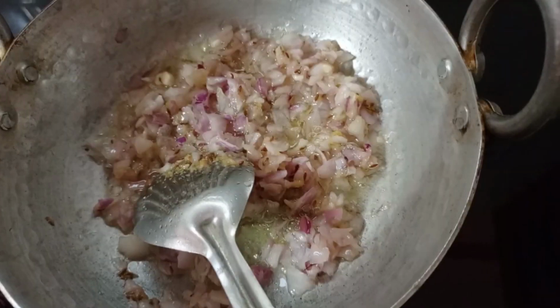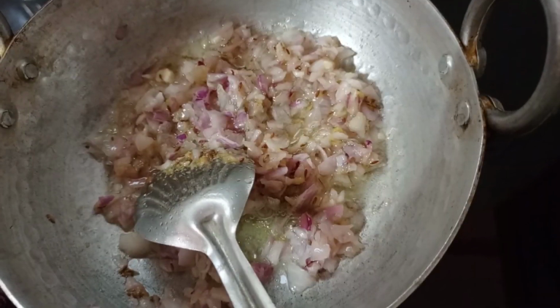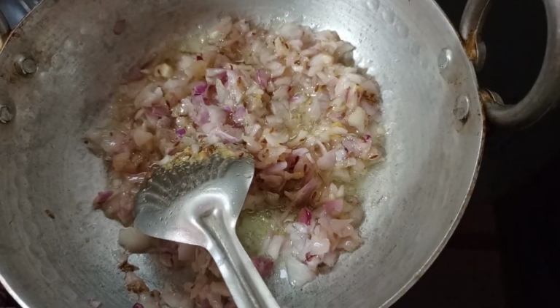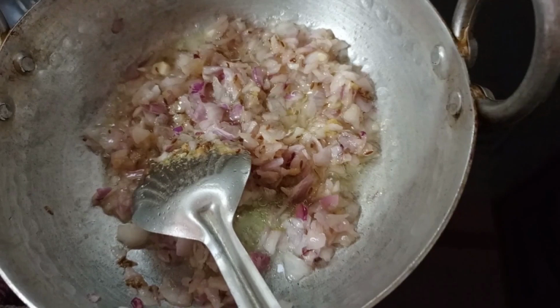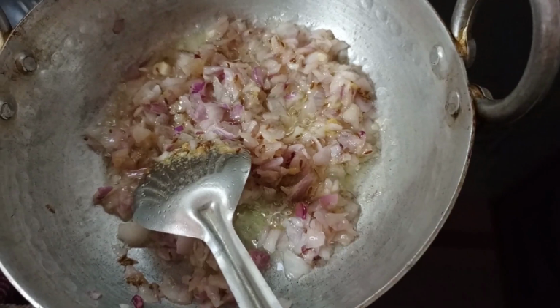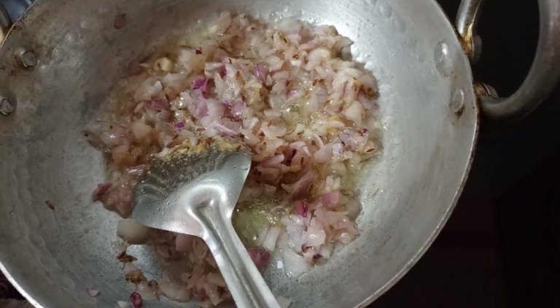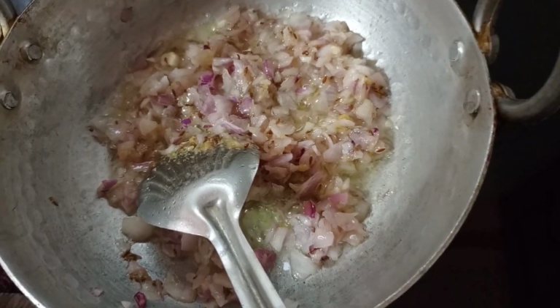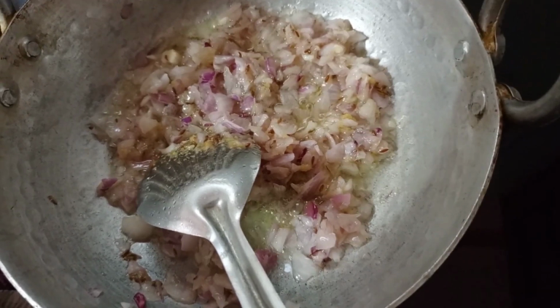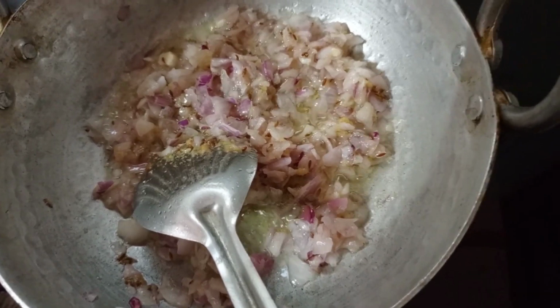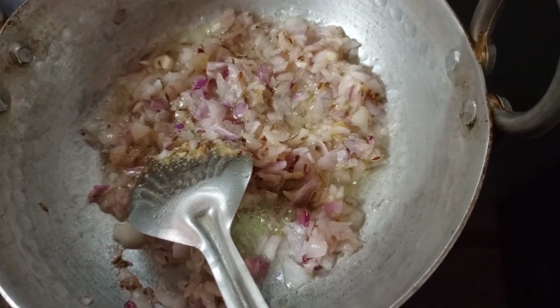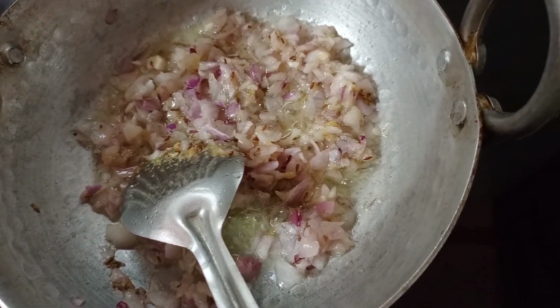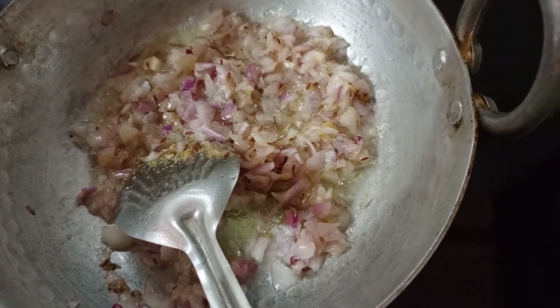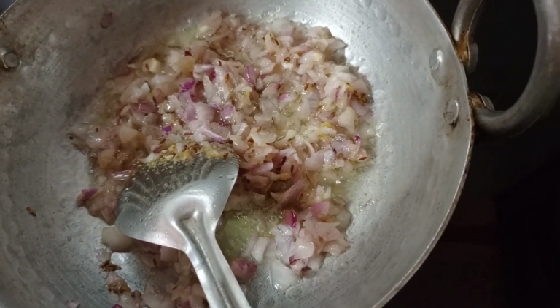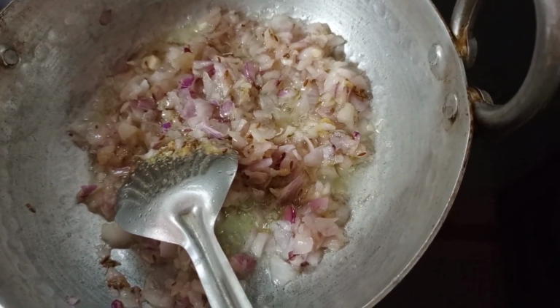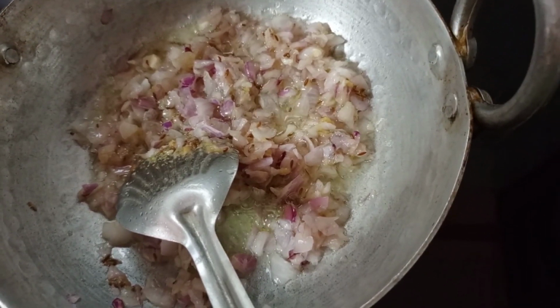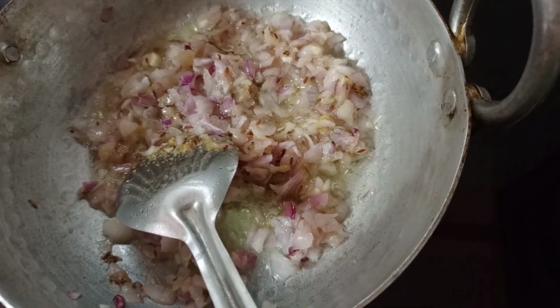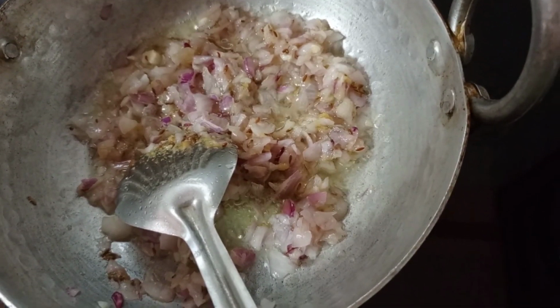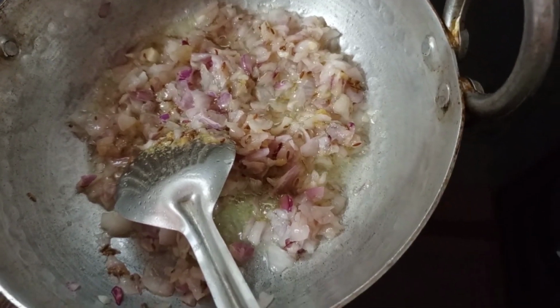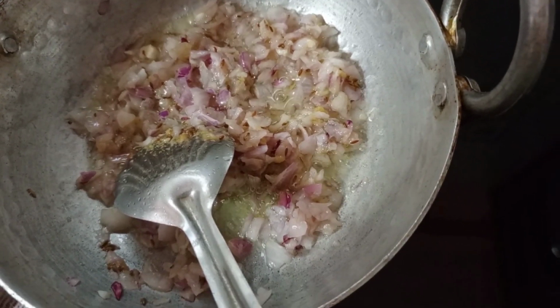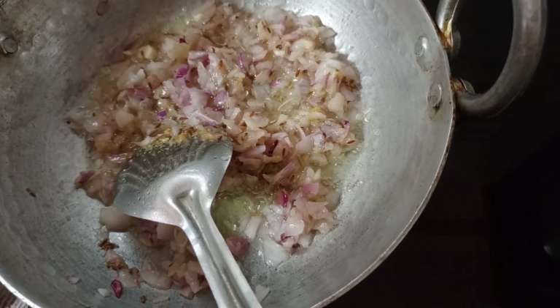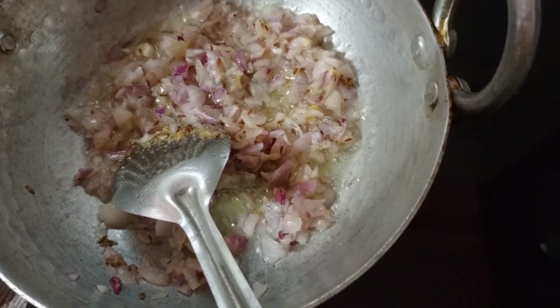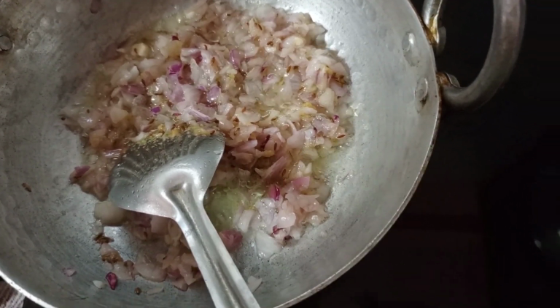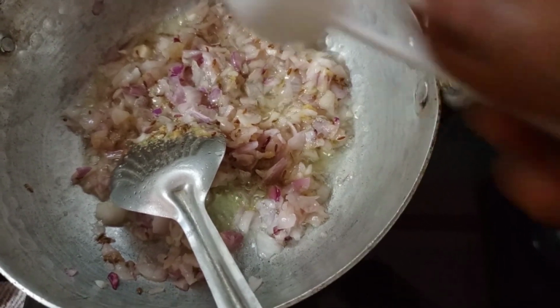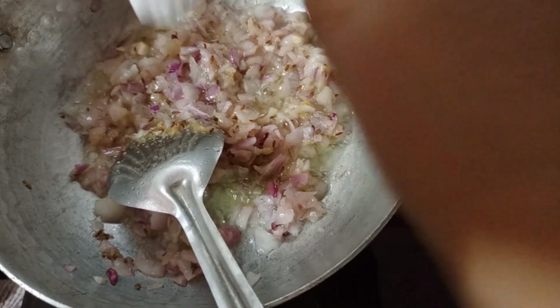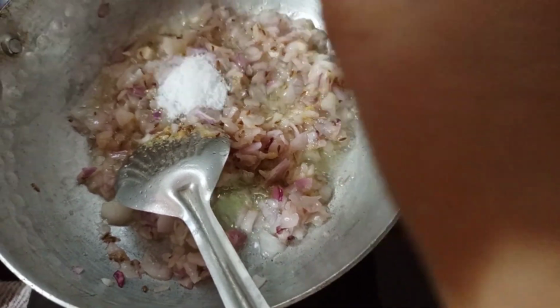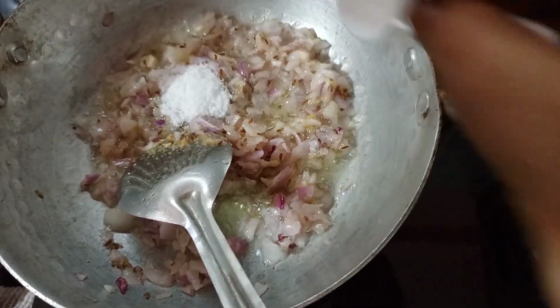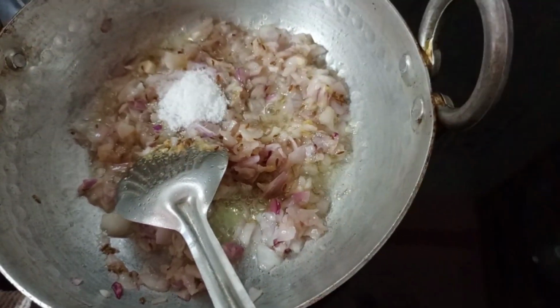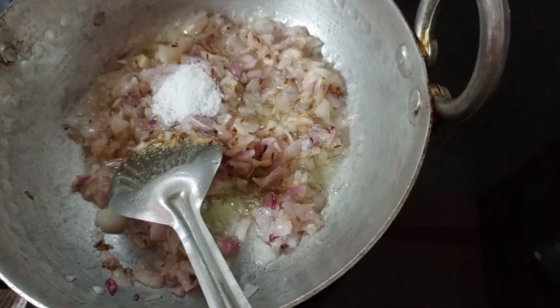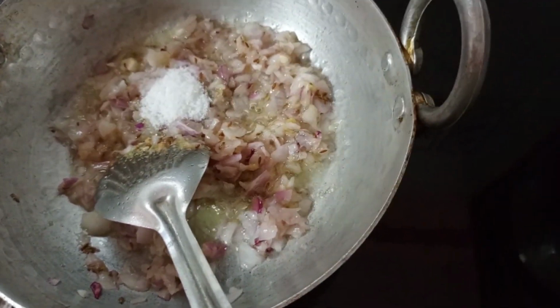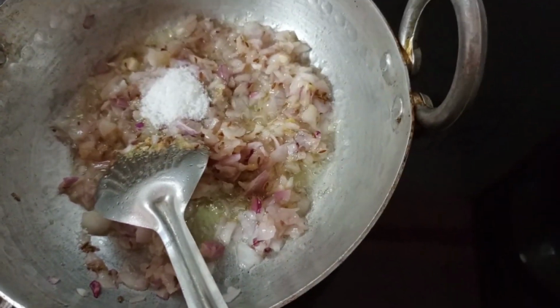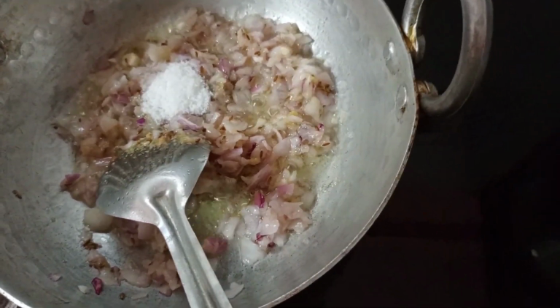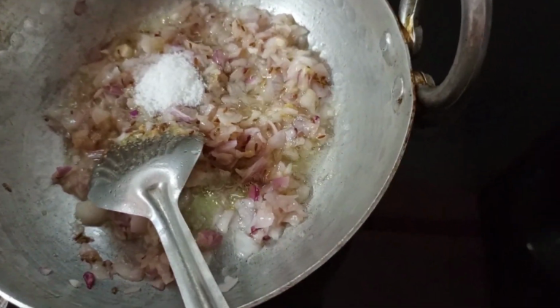In the main onion, we can fry the onions with a little bit of oil.